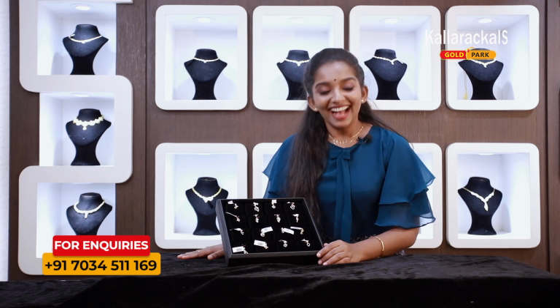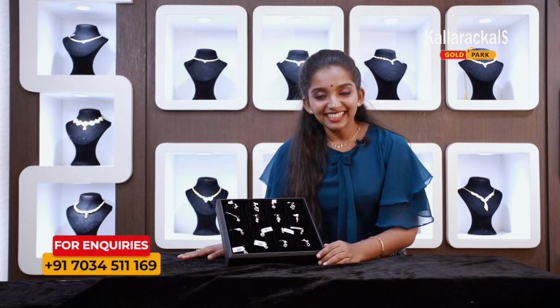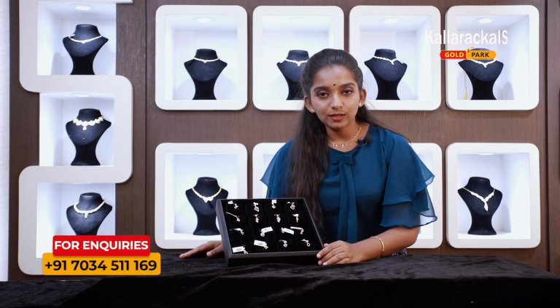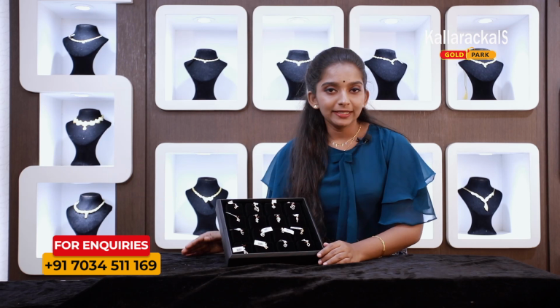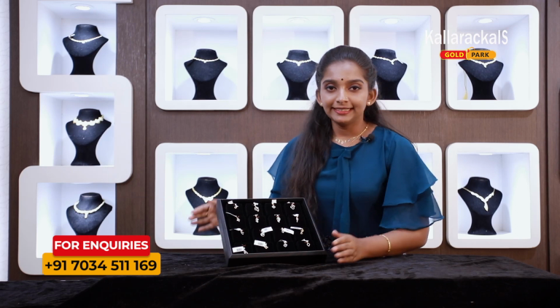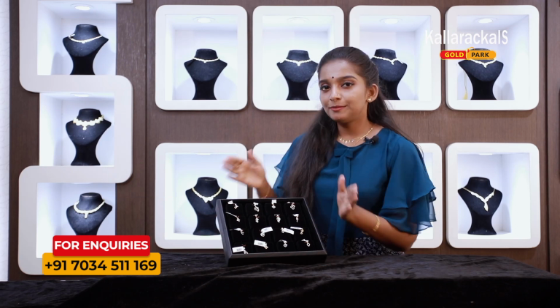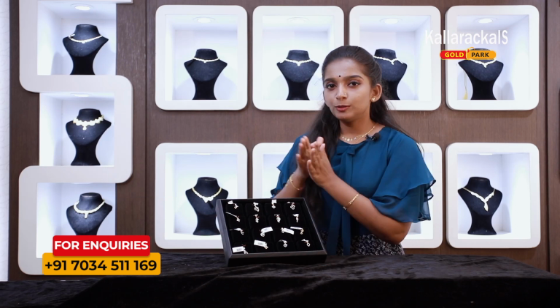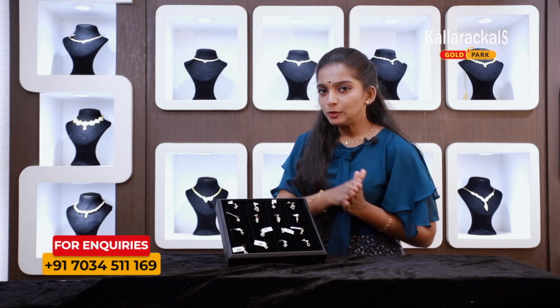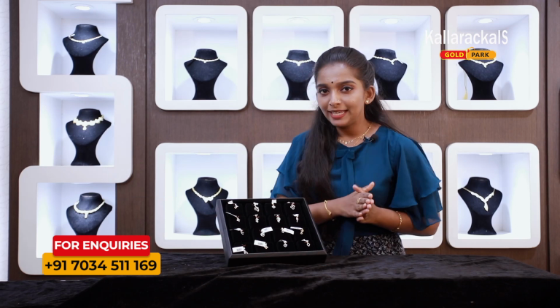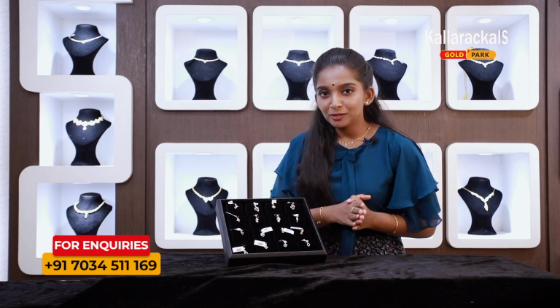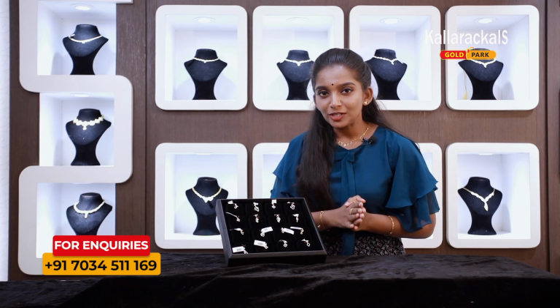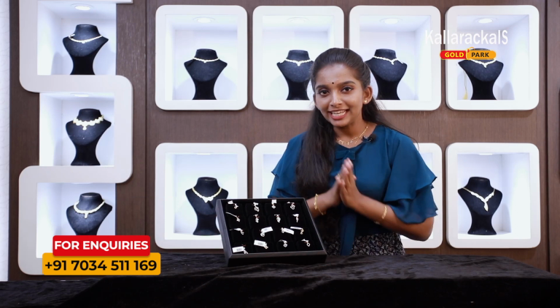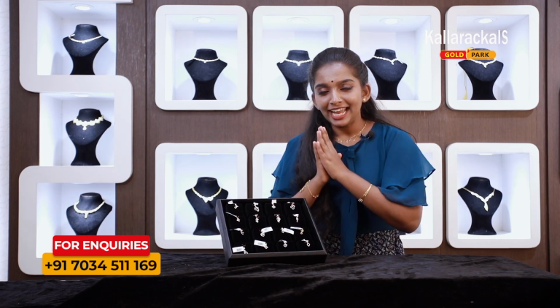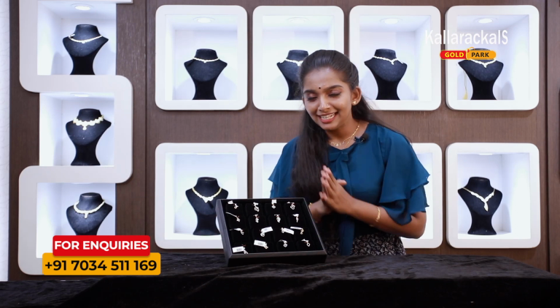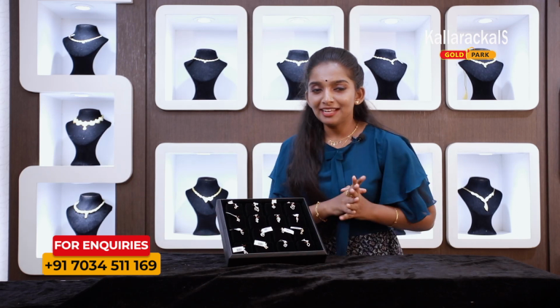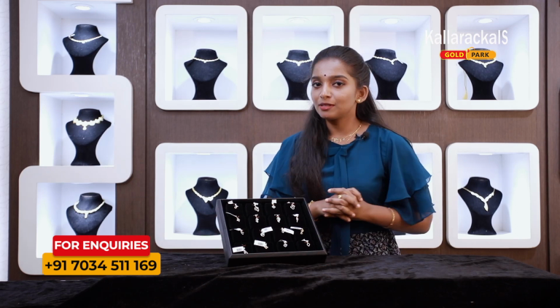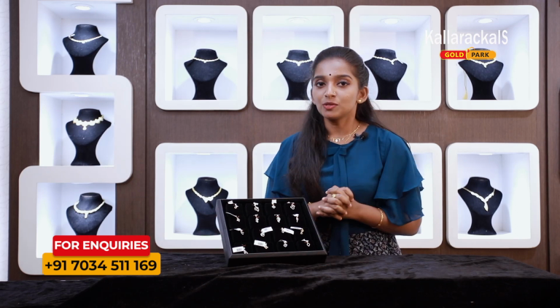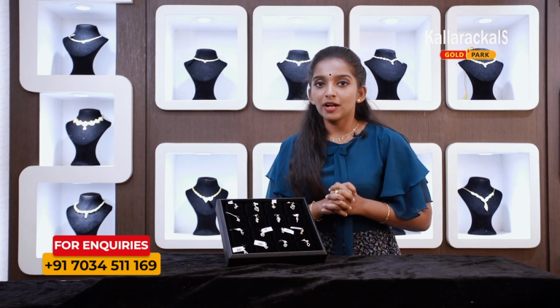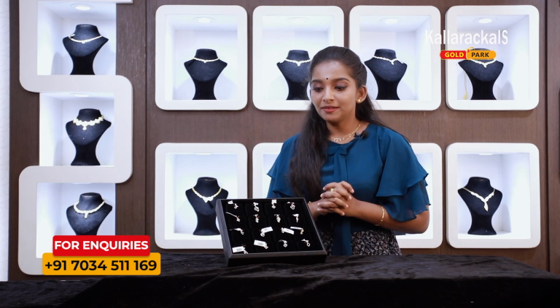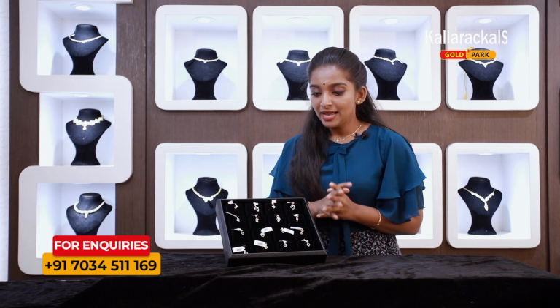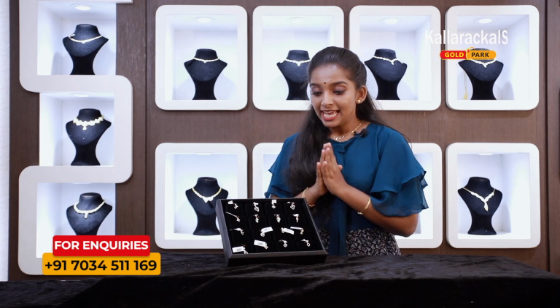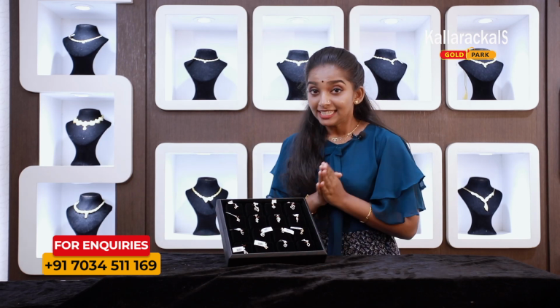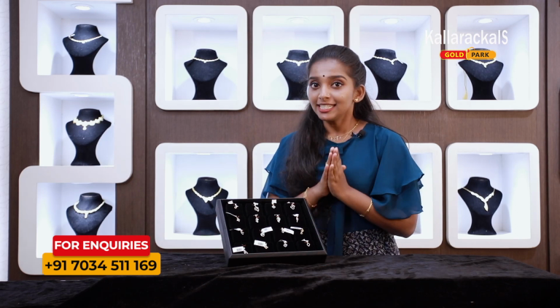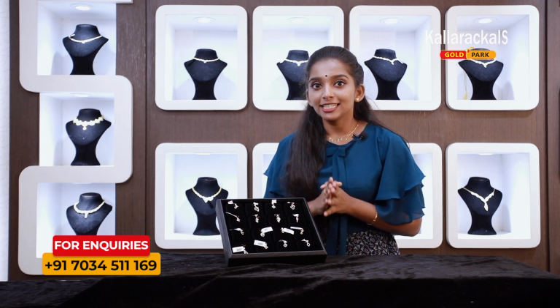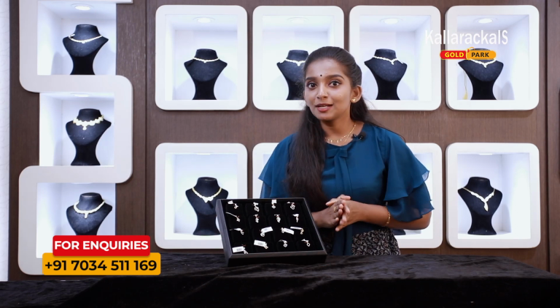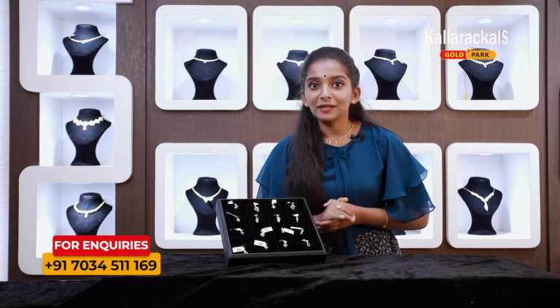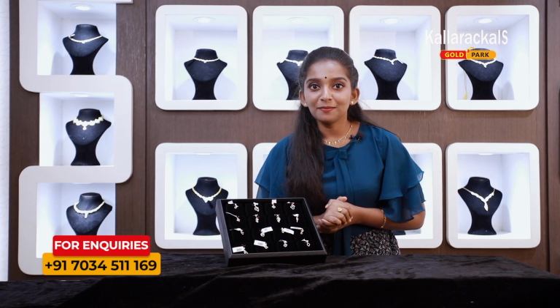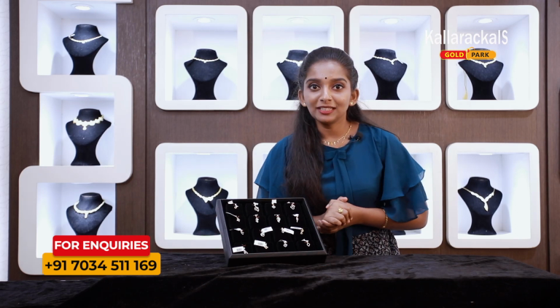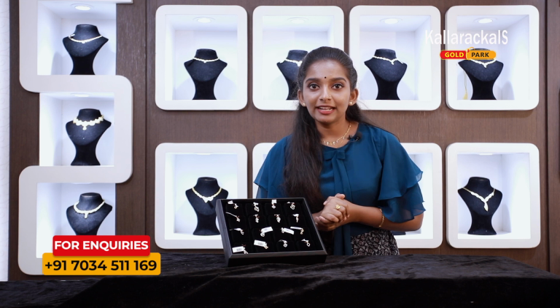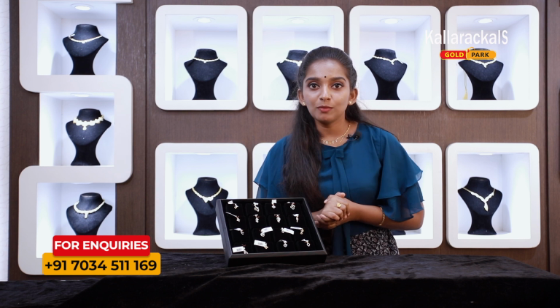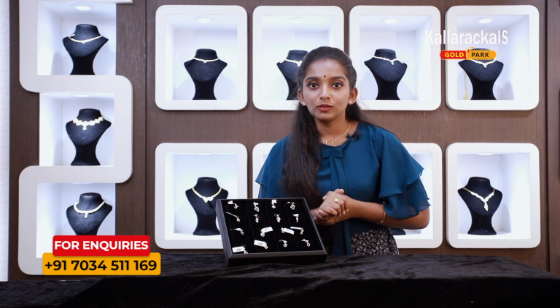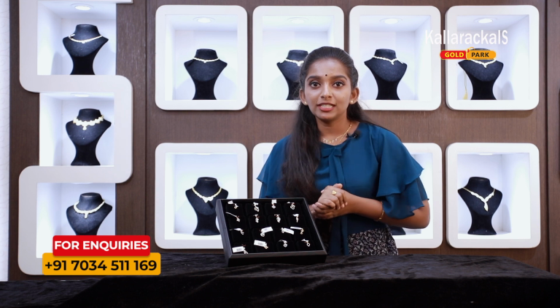Hi, hello! Welcome to our new episode. I am going to show you what I am going to present today.